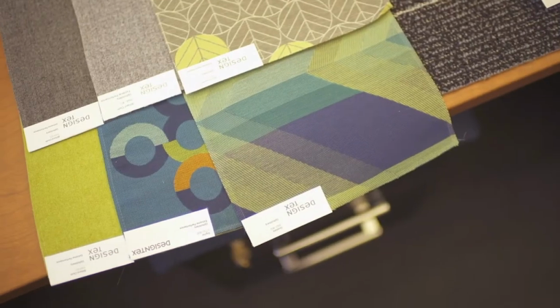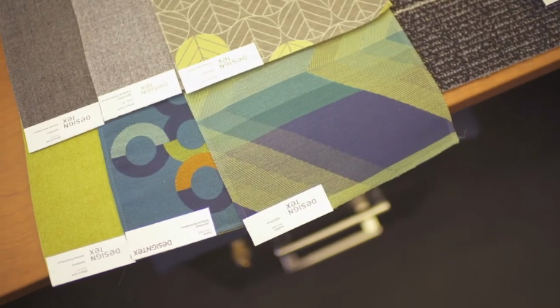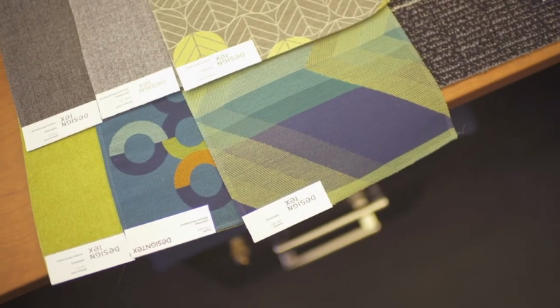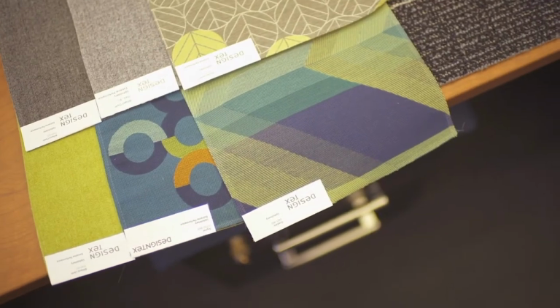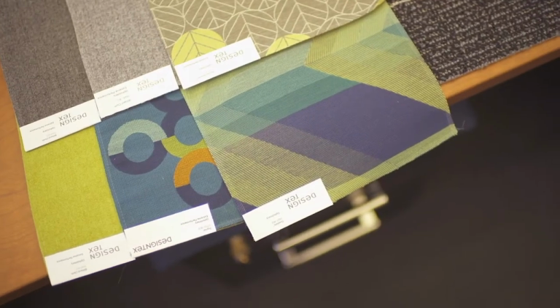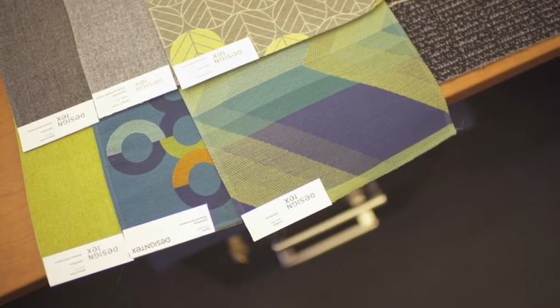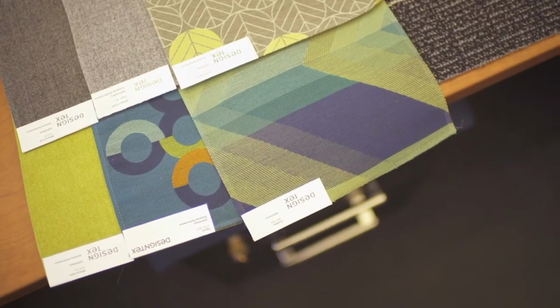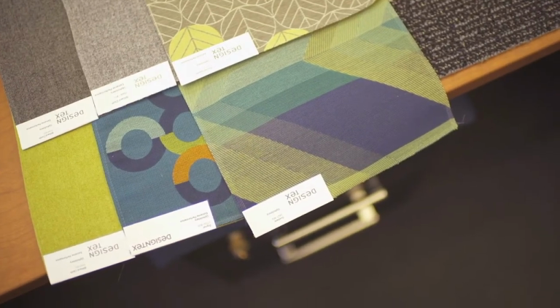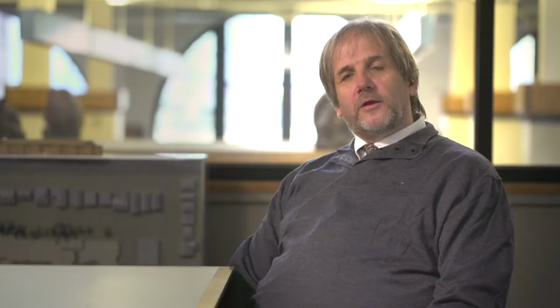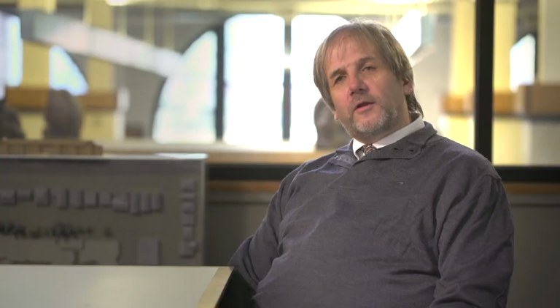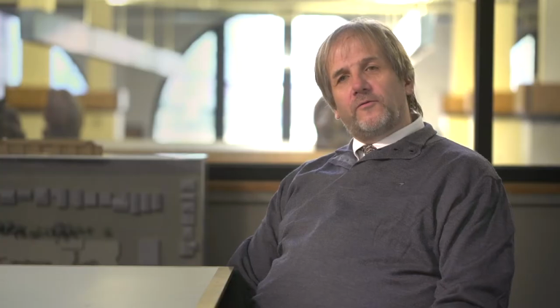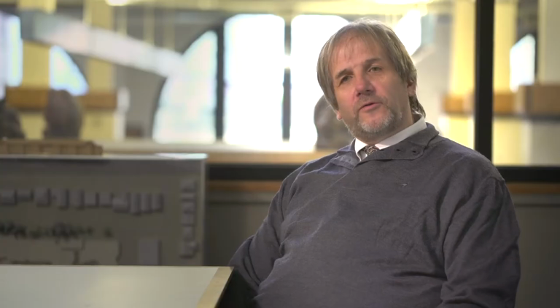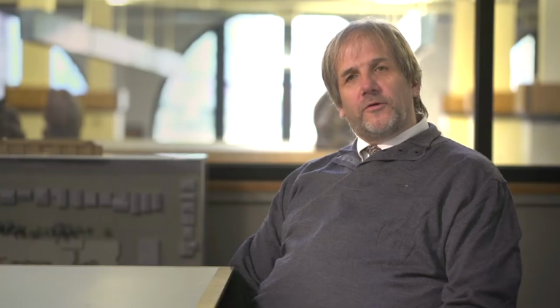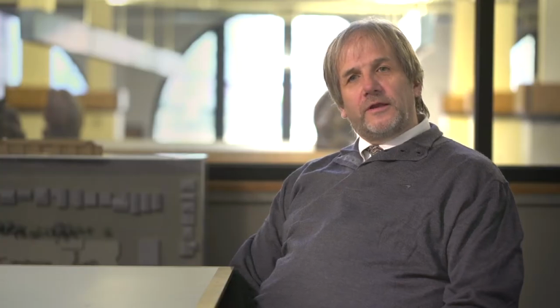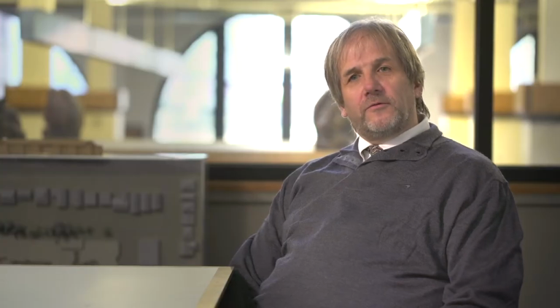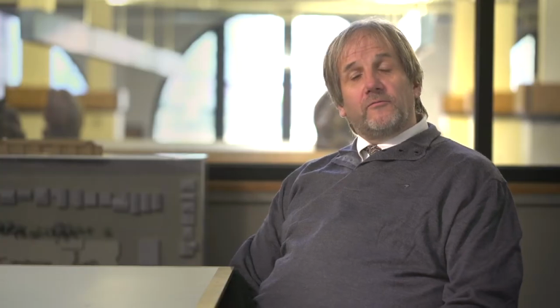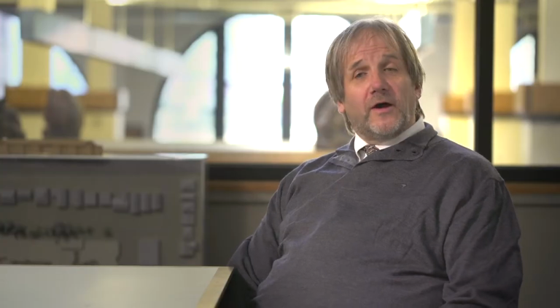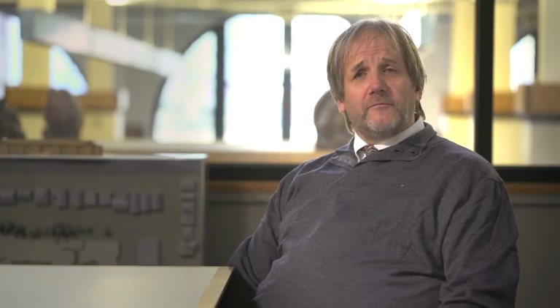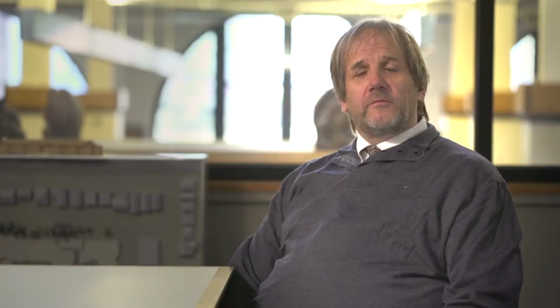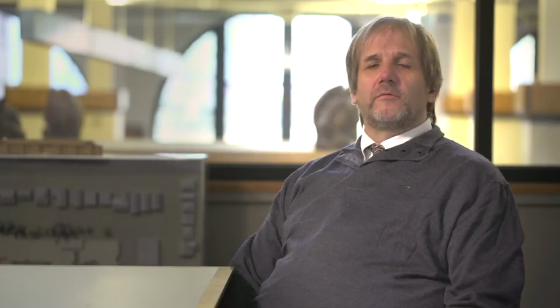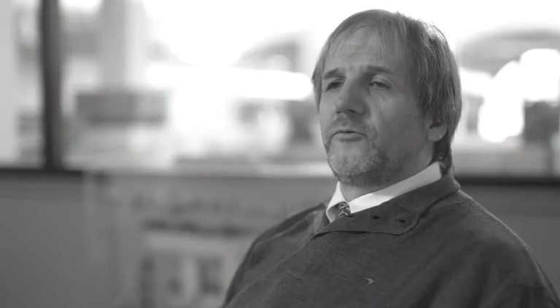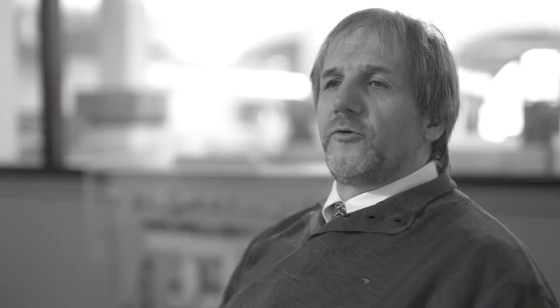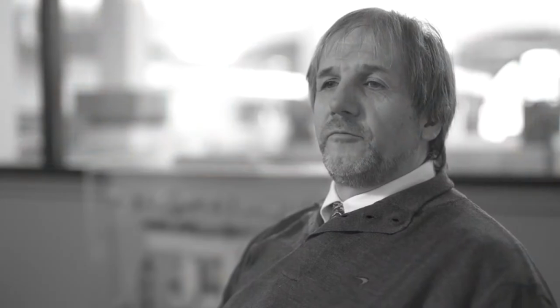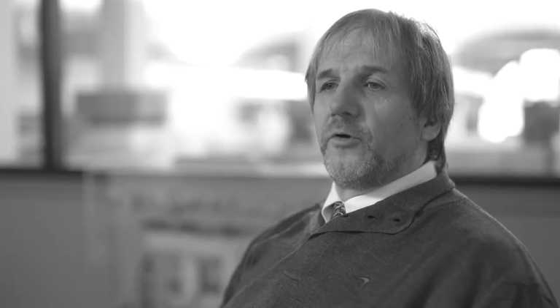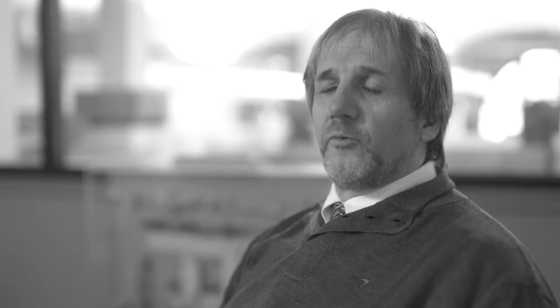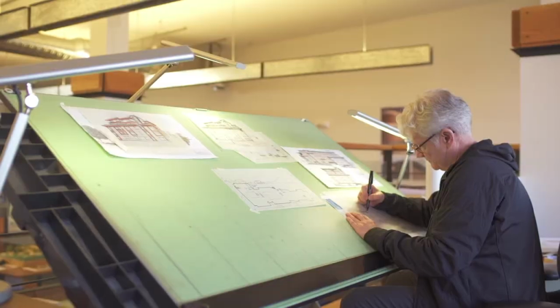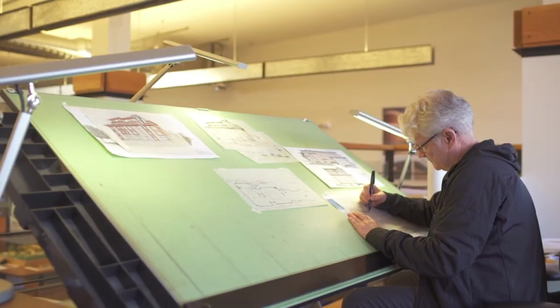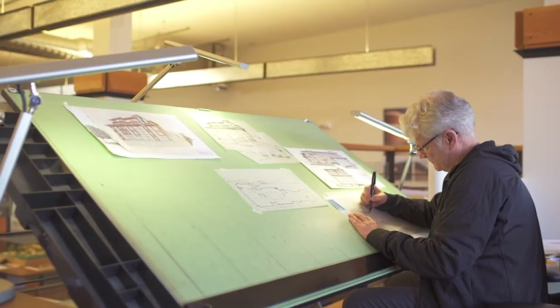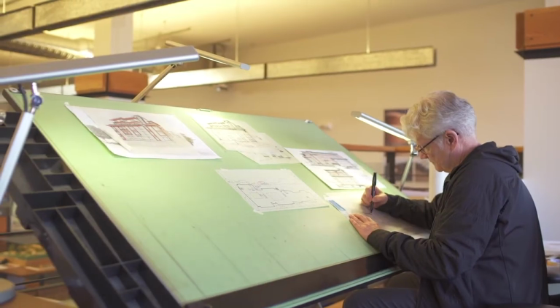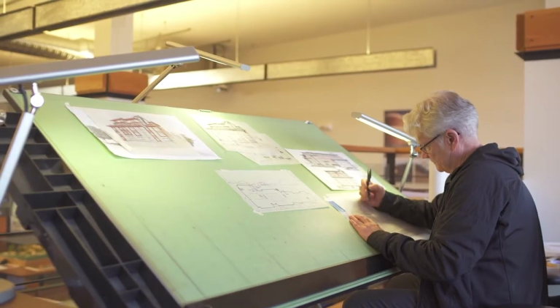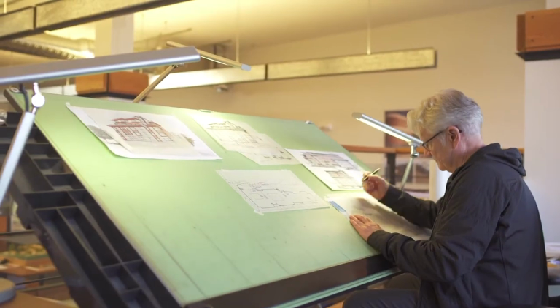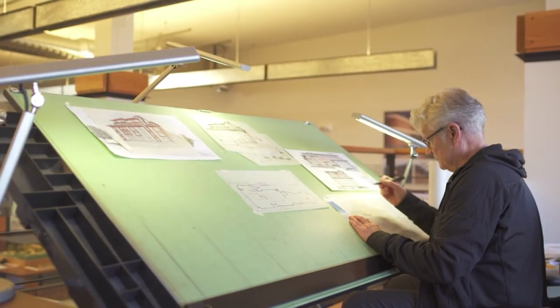A typical day for an architect is 8:30 to 5. Certain firms will have a little bit of flexibility.